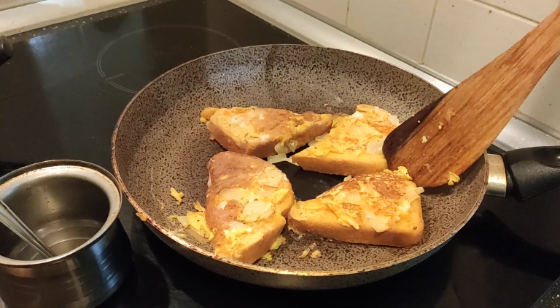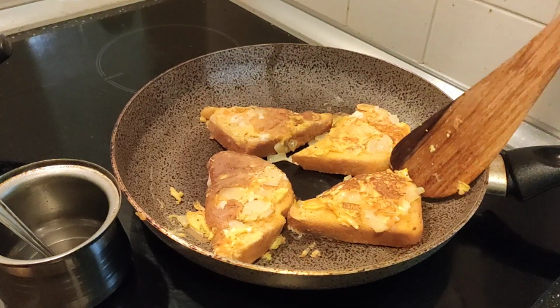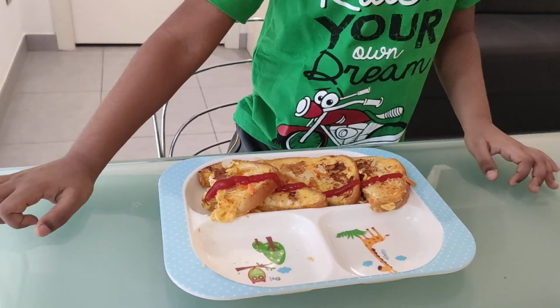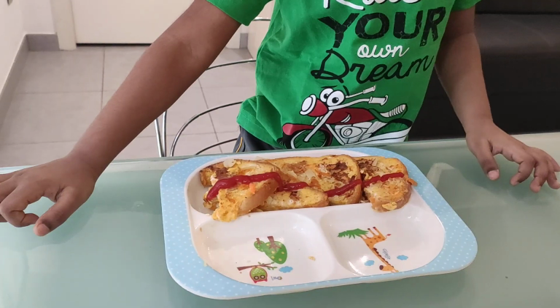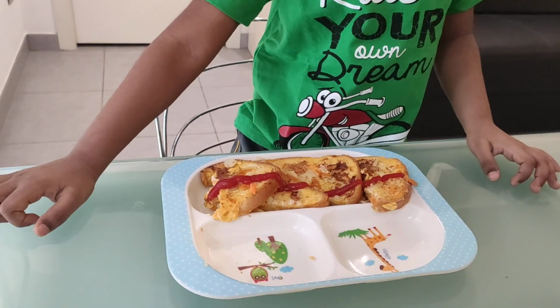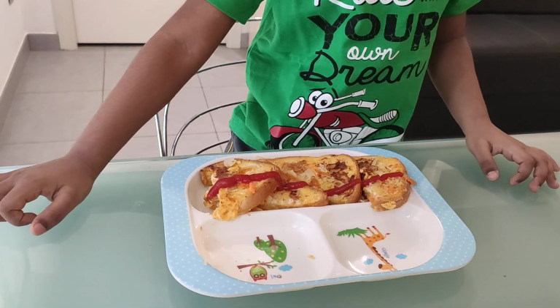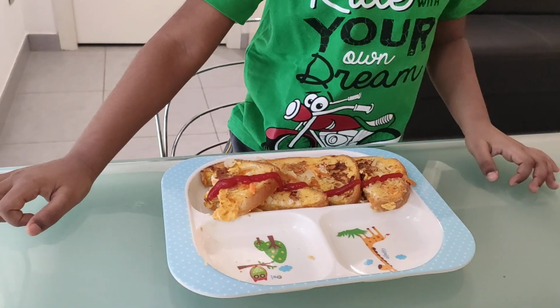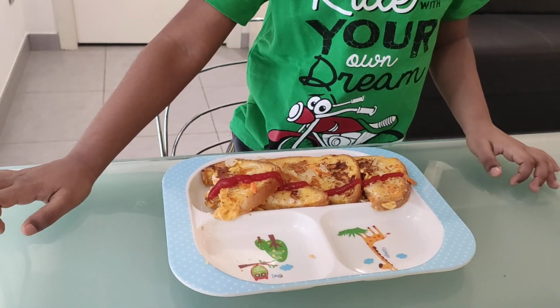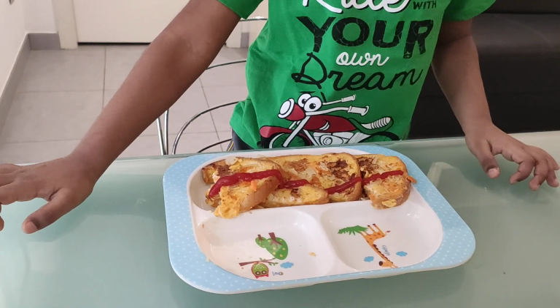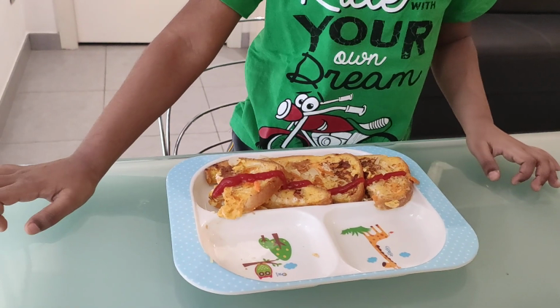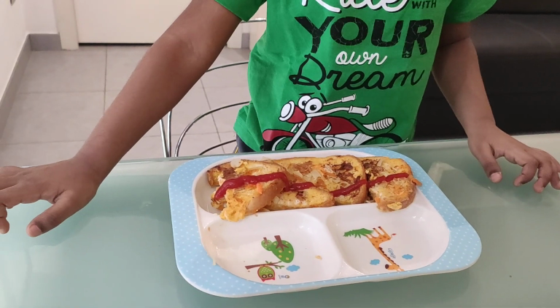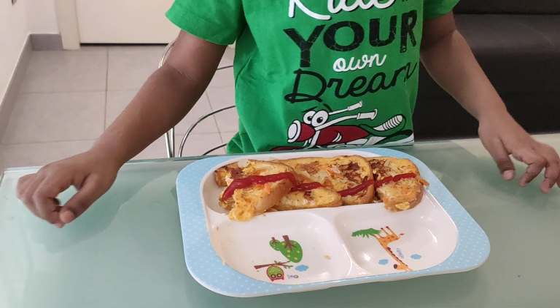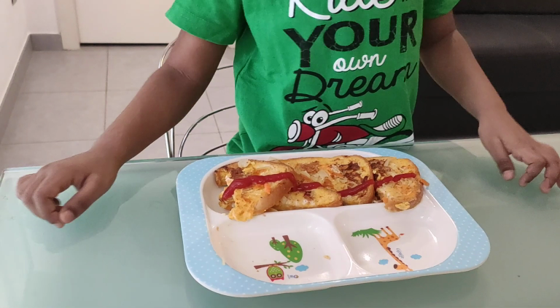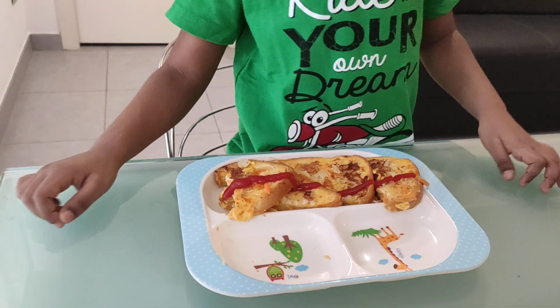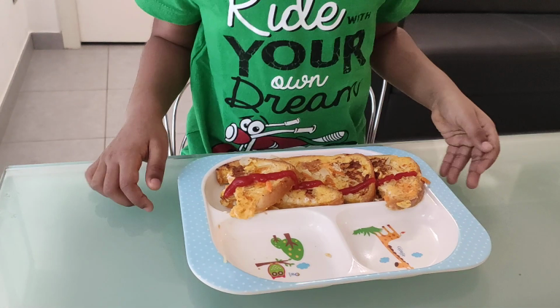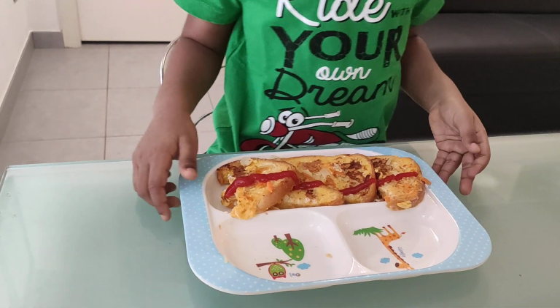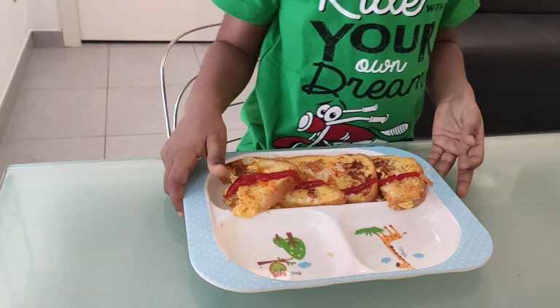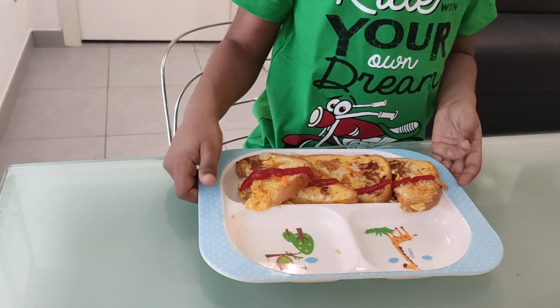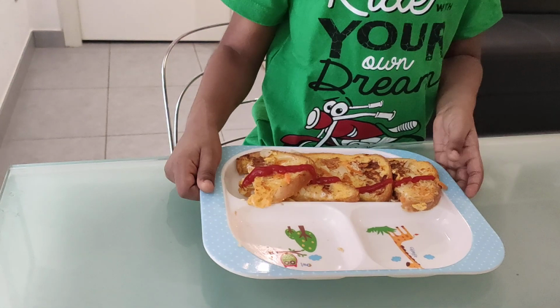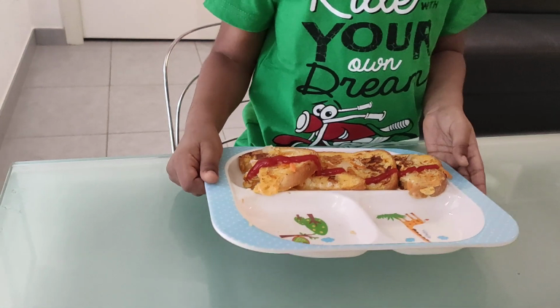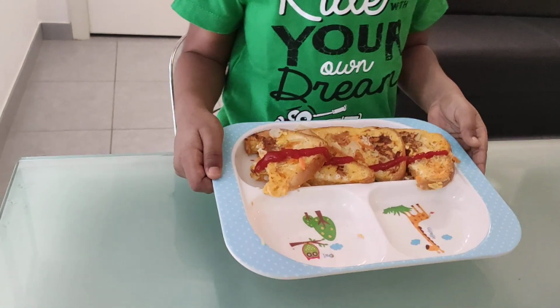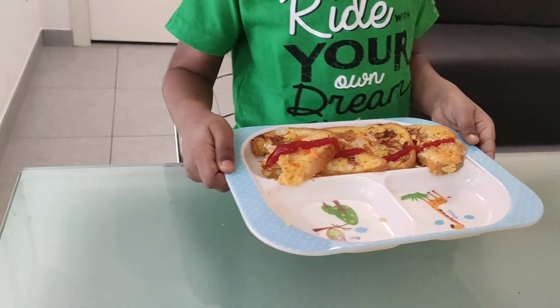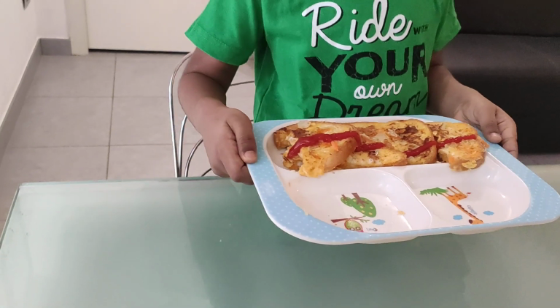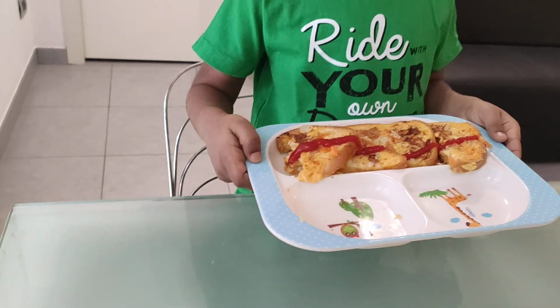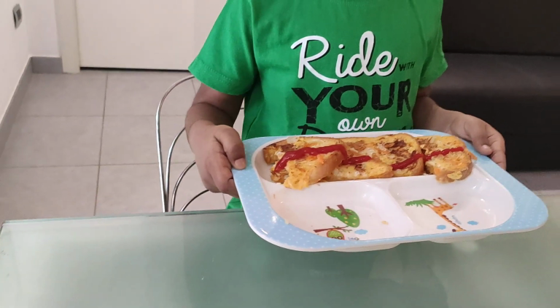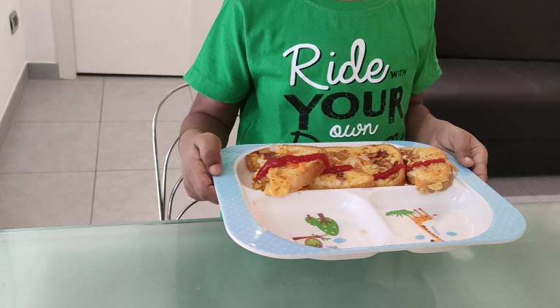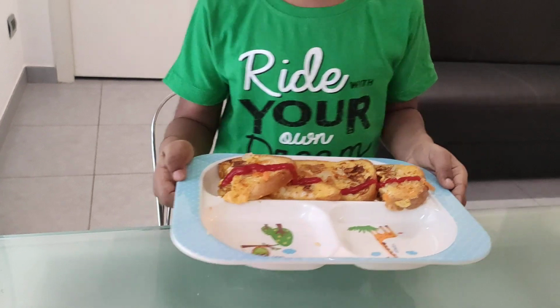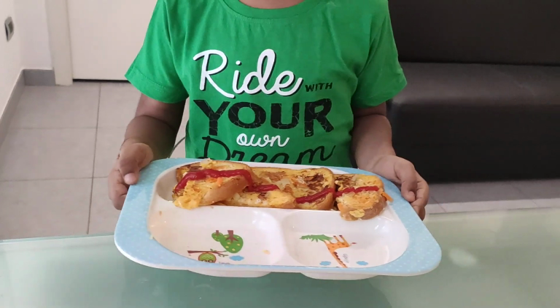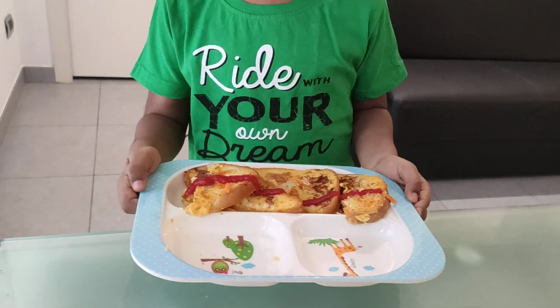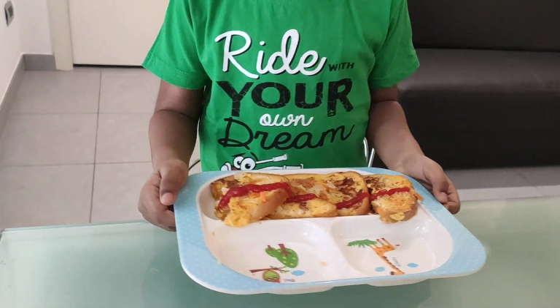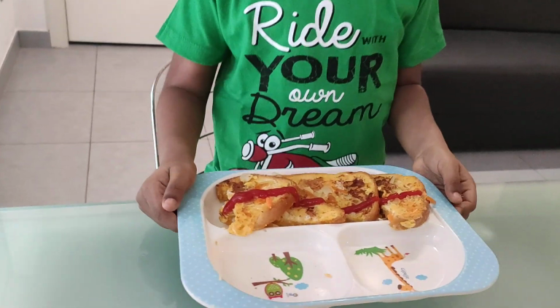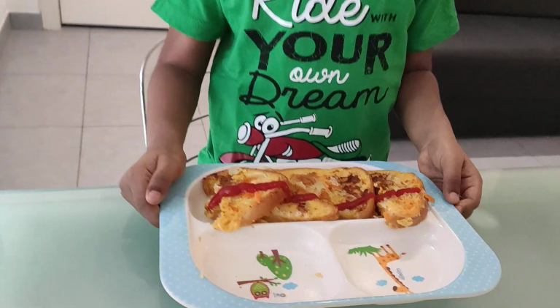Turn it like this. Now my salad bread toast is ready.